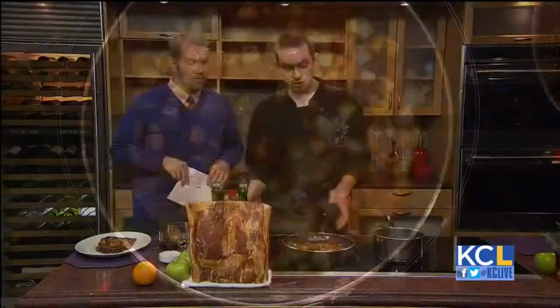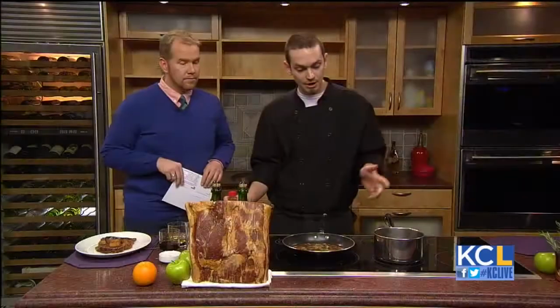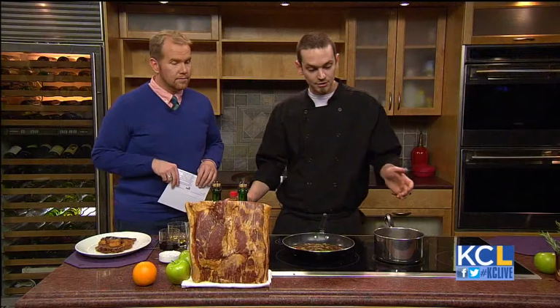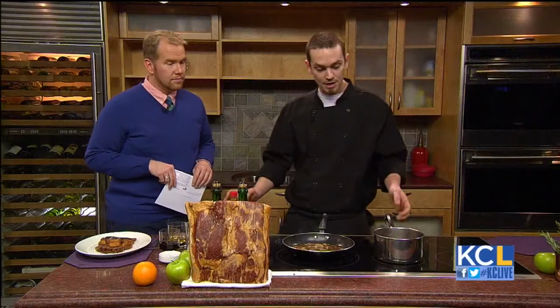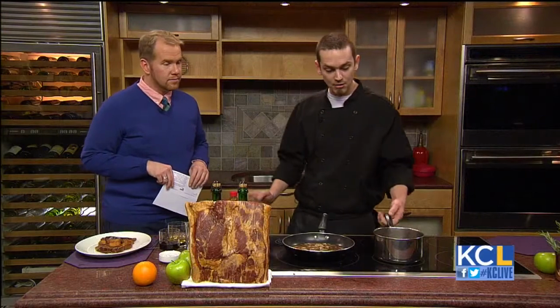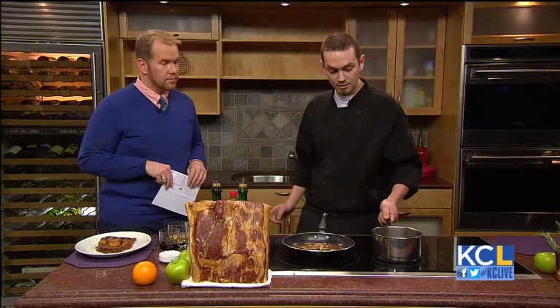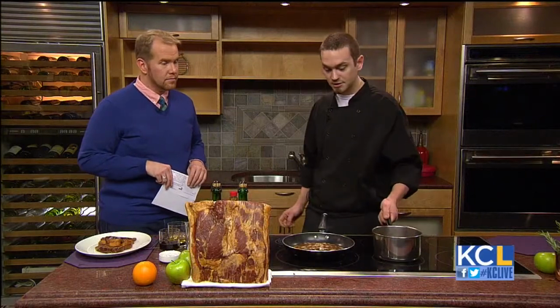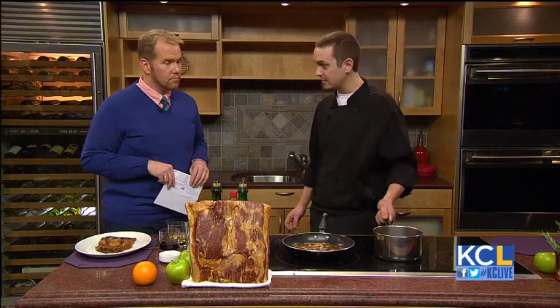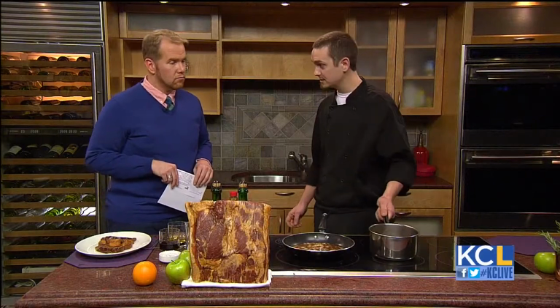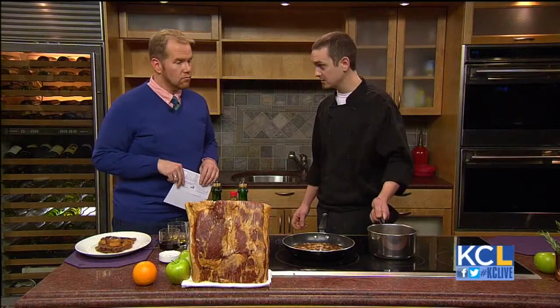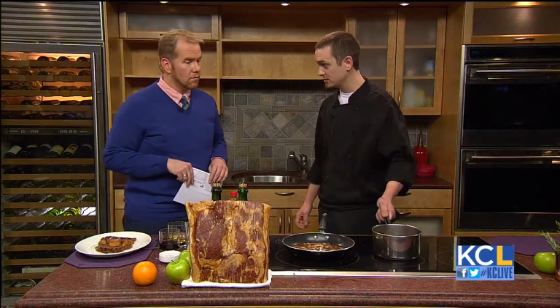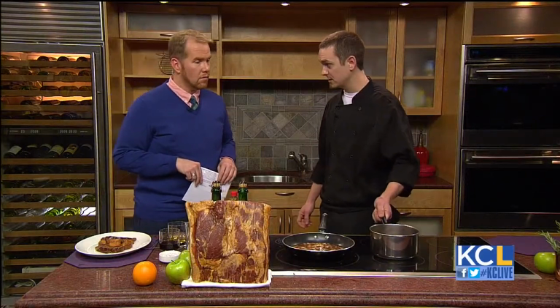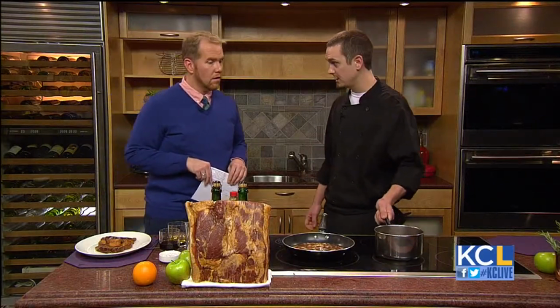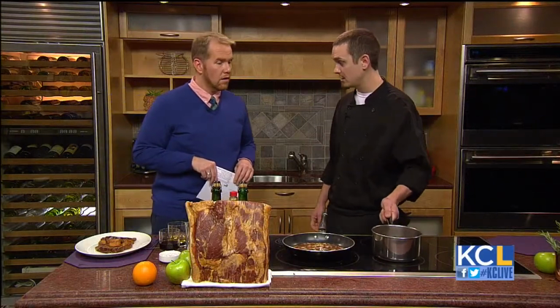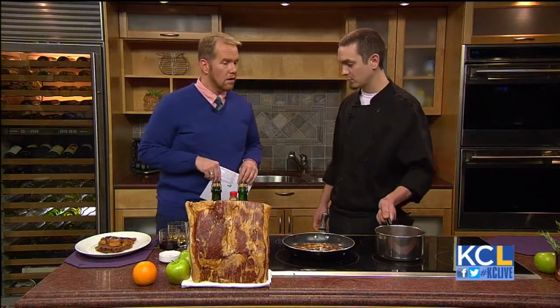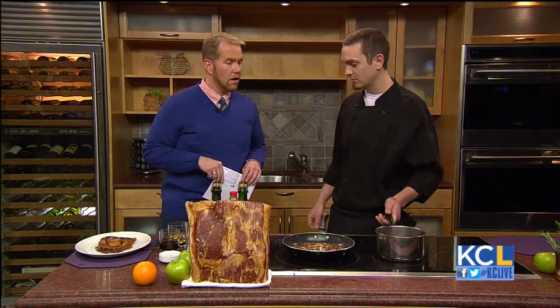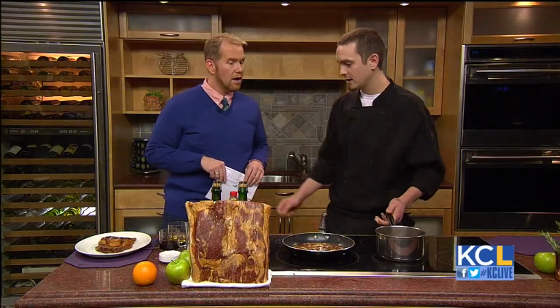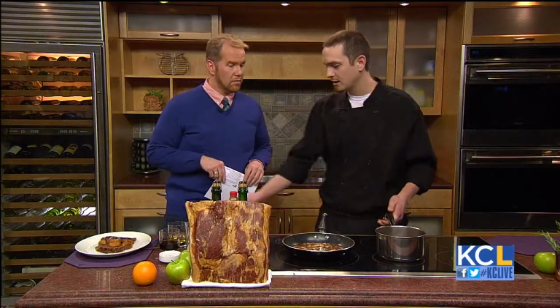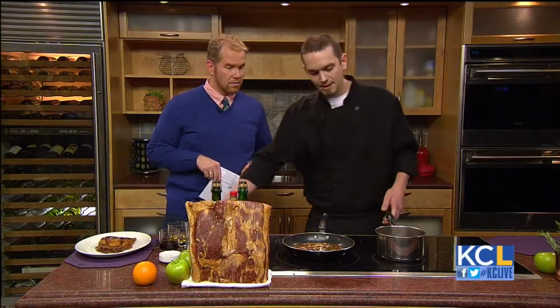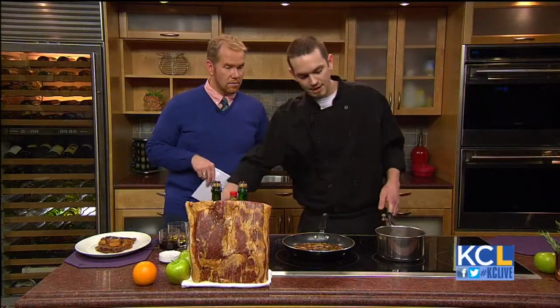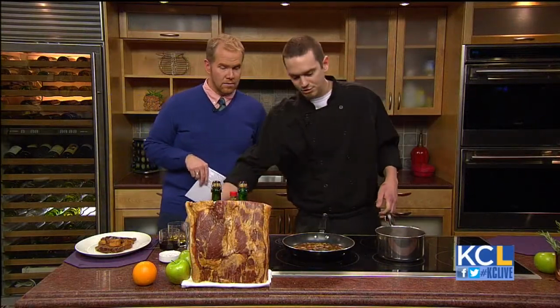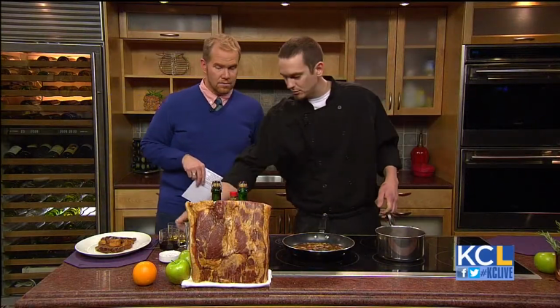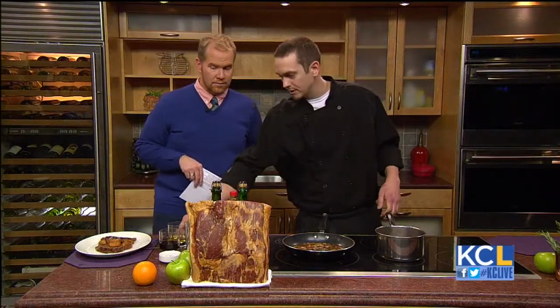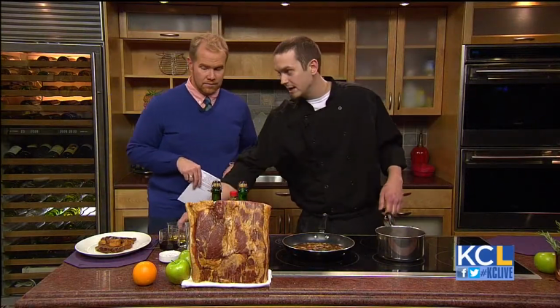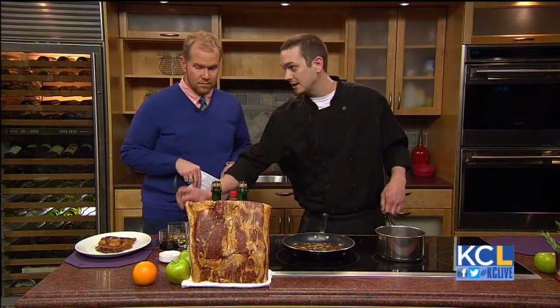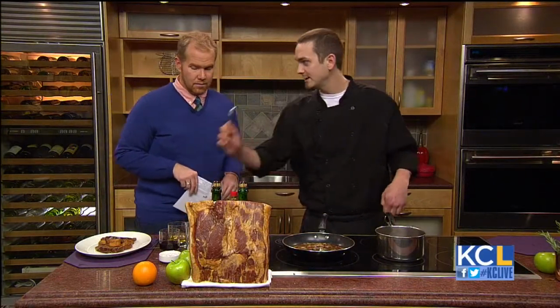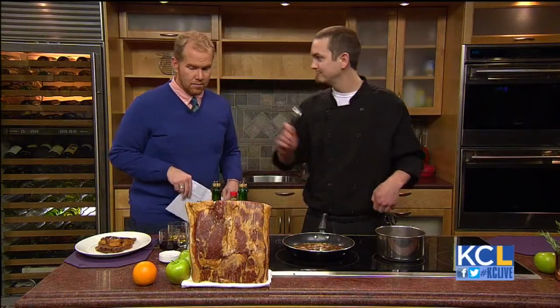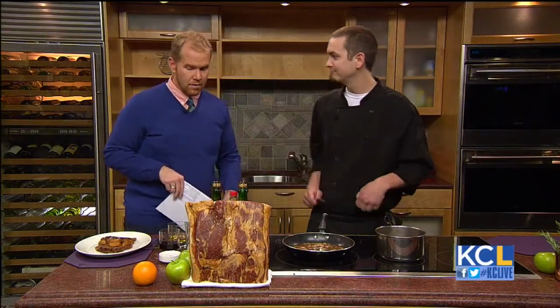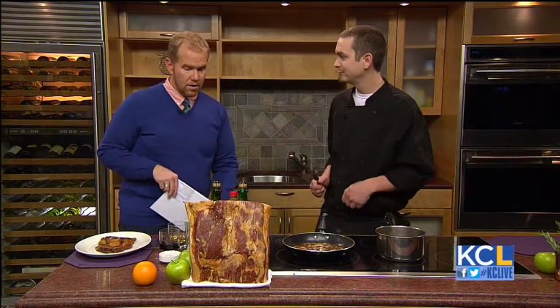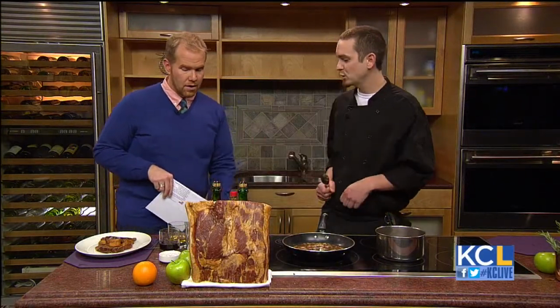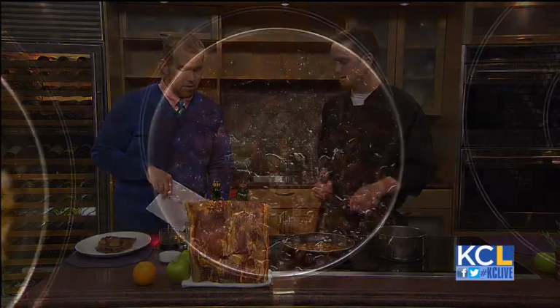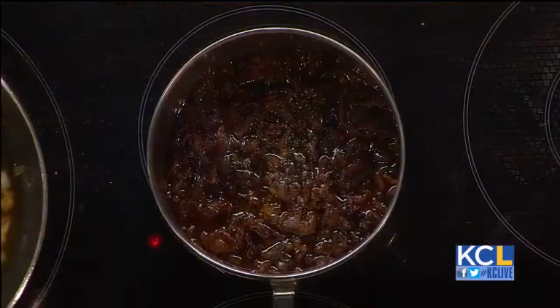And then you're going to let it cook down, and this is basically what you're going to end up with — a nice syrupy, bacony goodness.